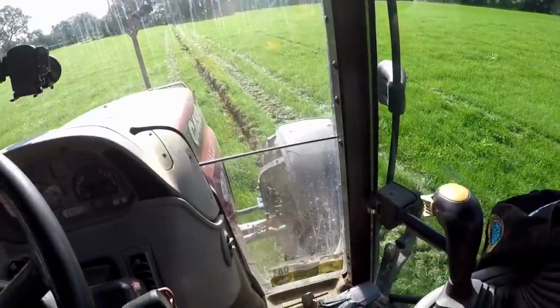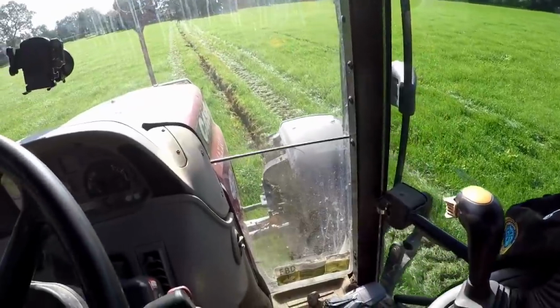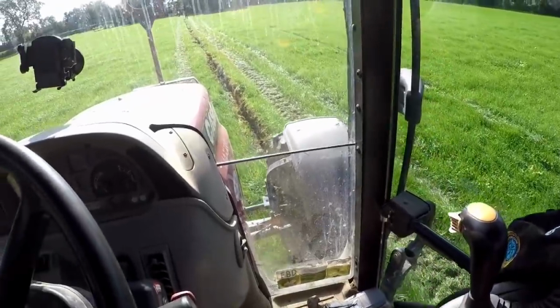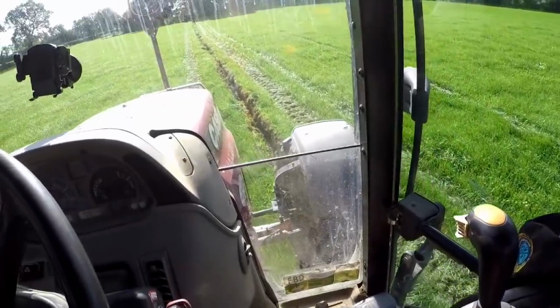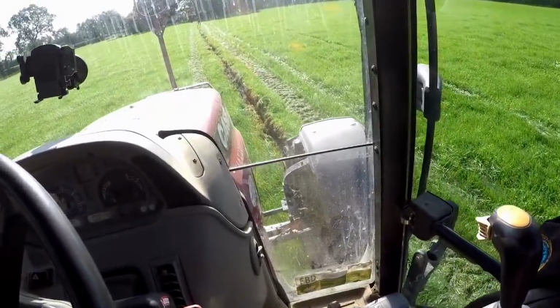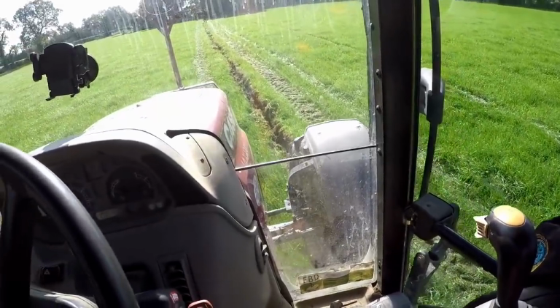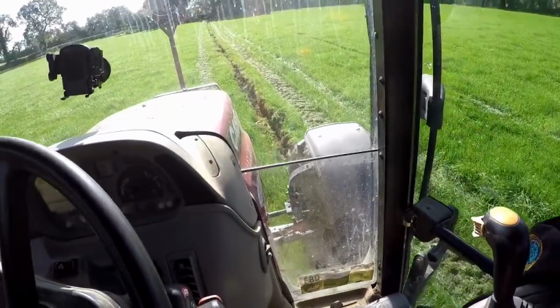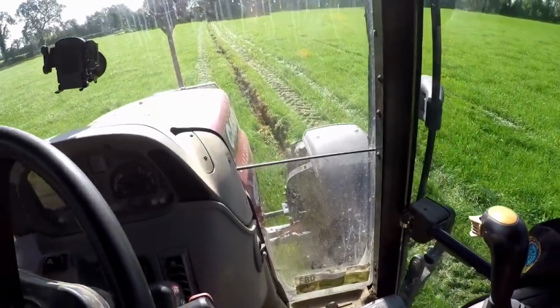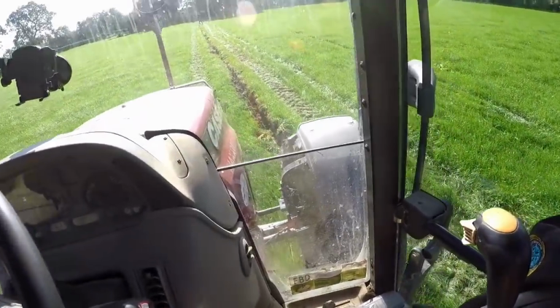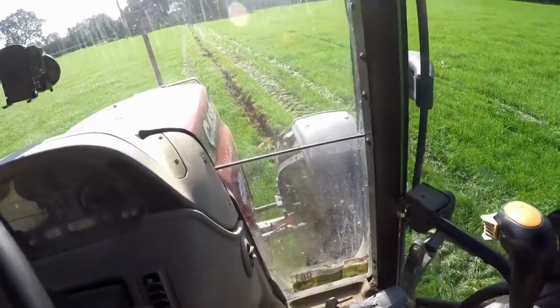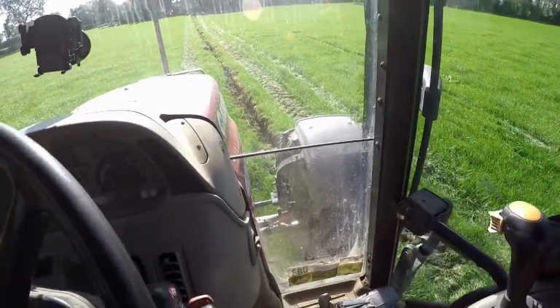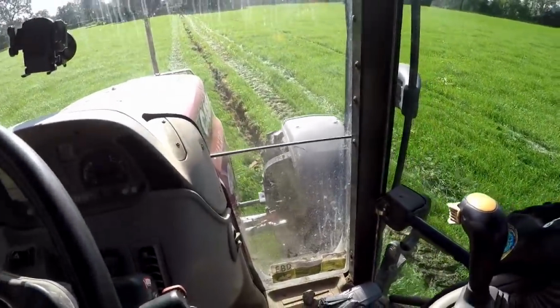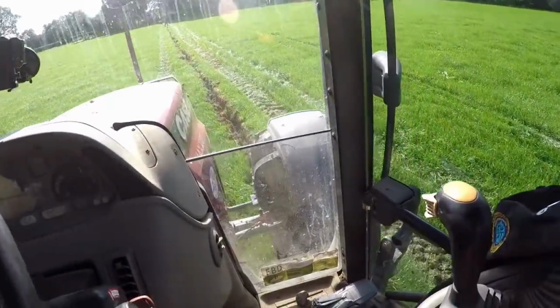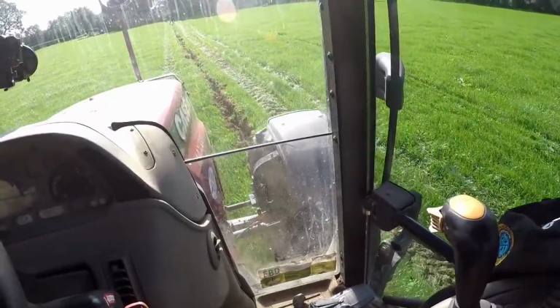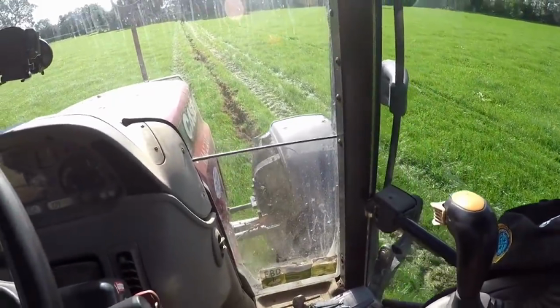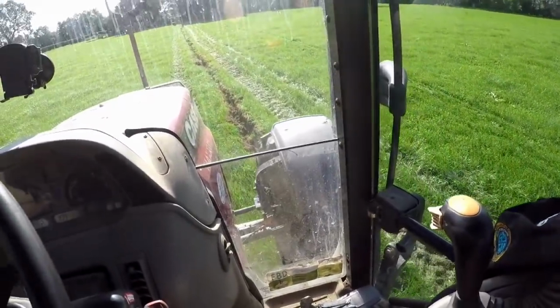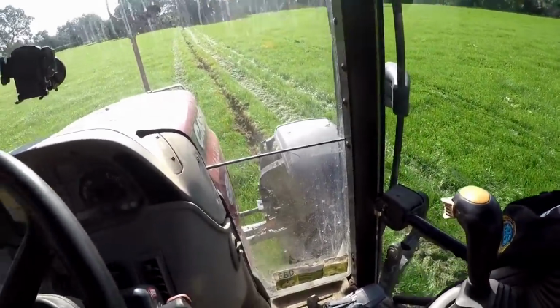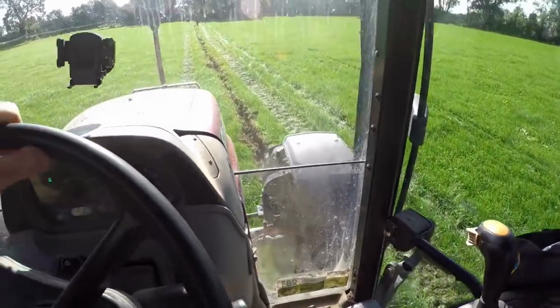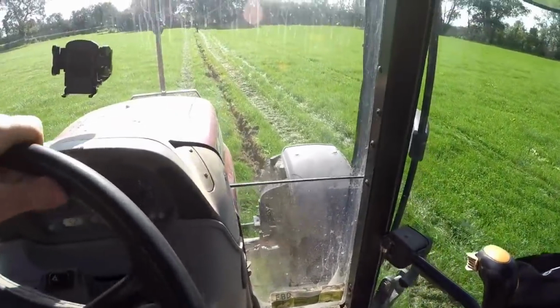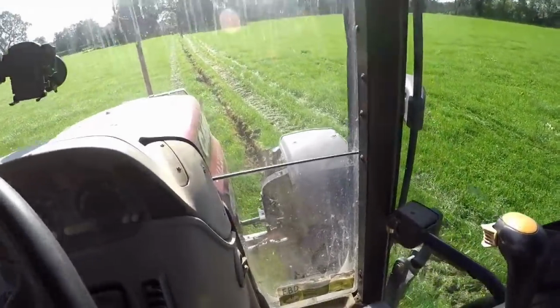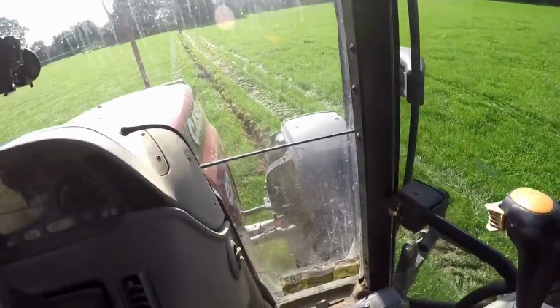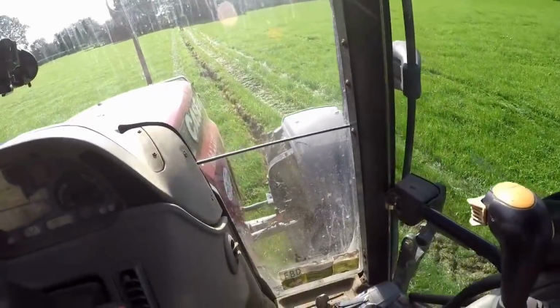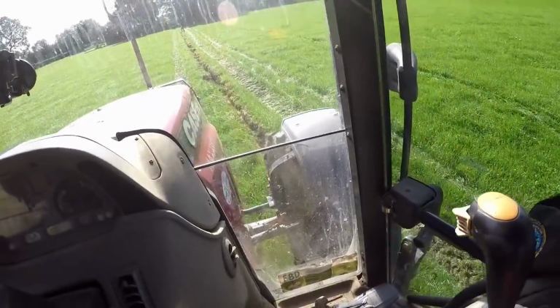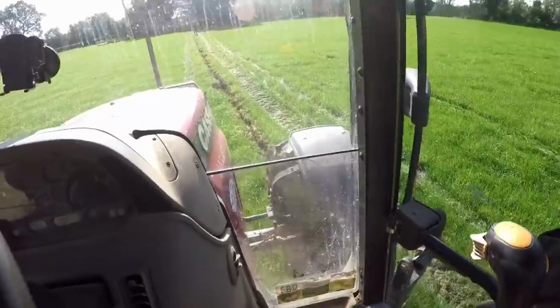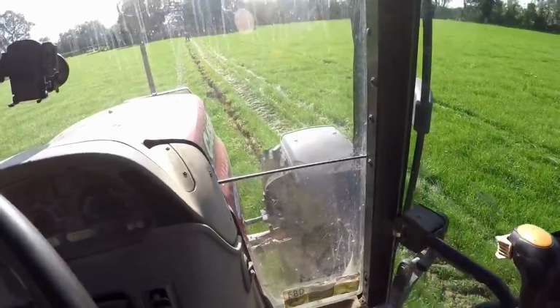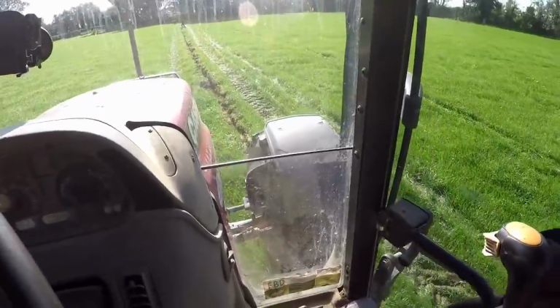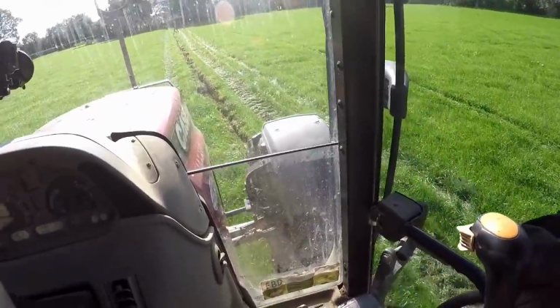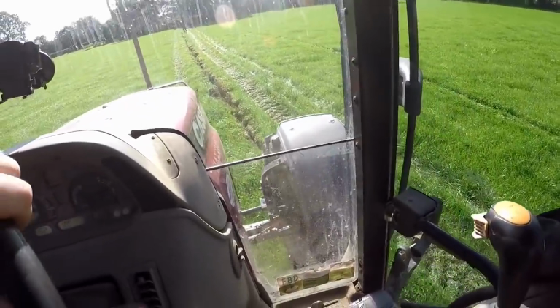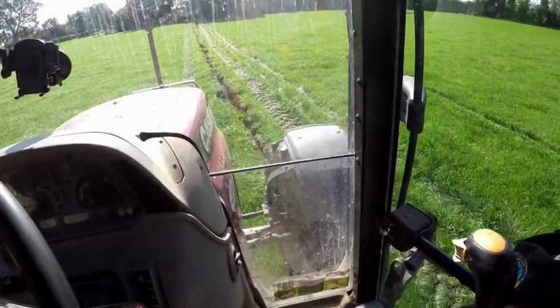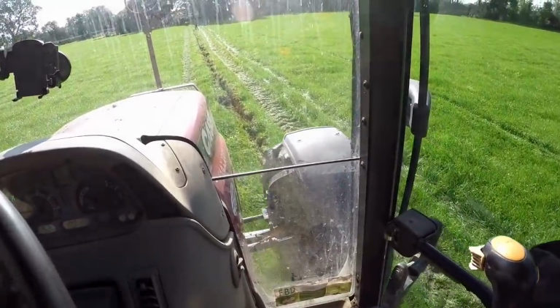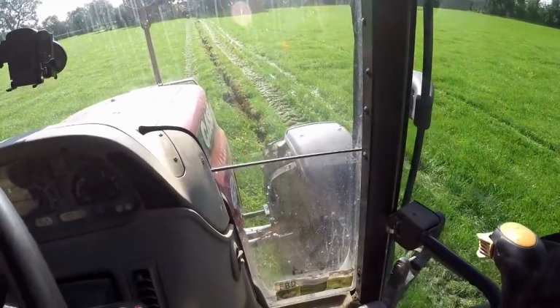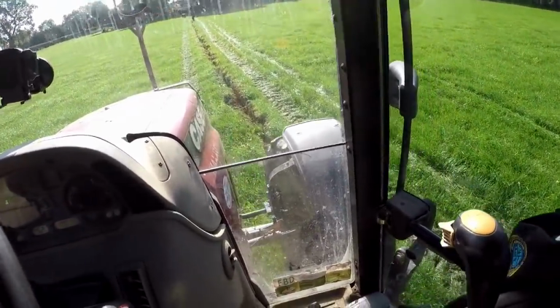Just after I've laid the pipe, I drive back over where the ground will rise from the mole plough, just to roll it back in.